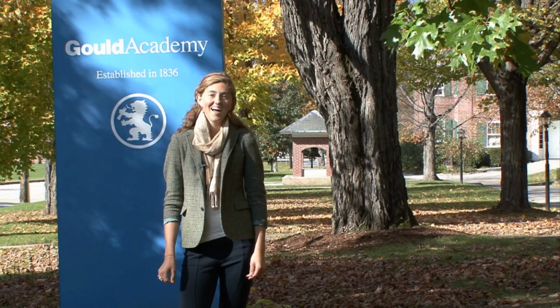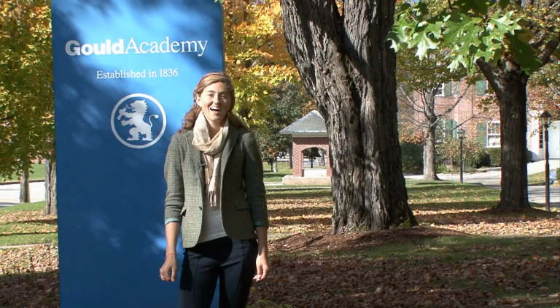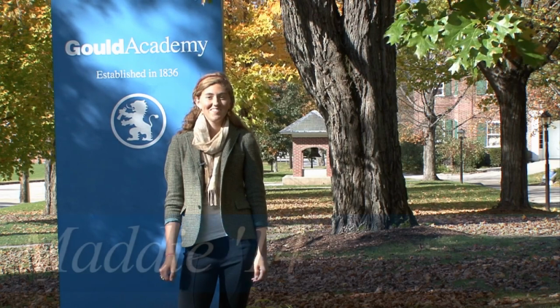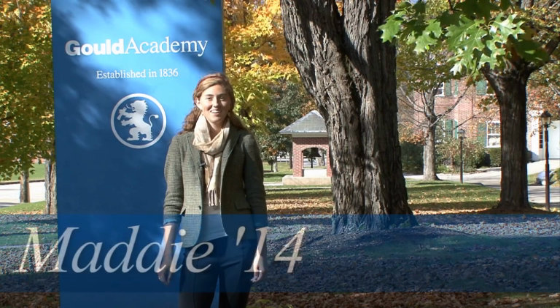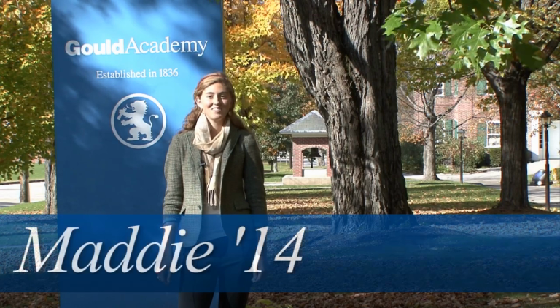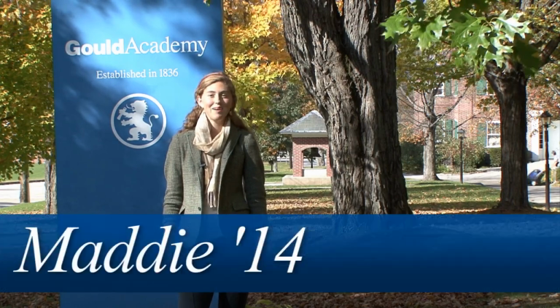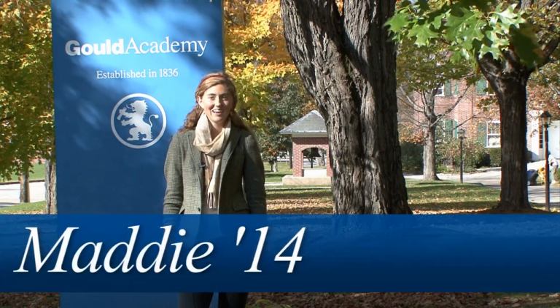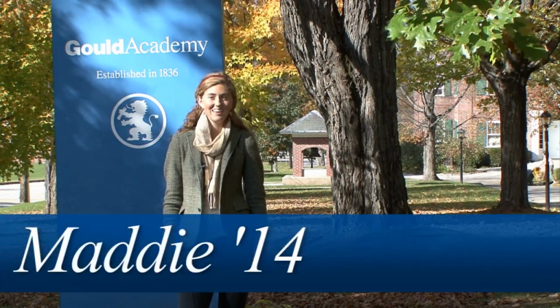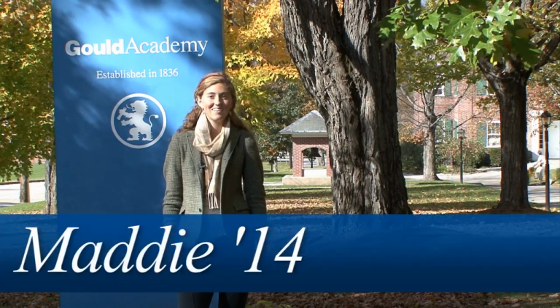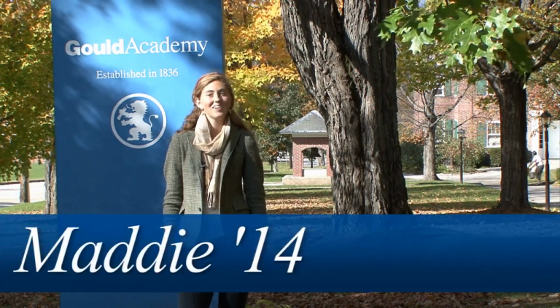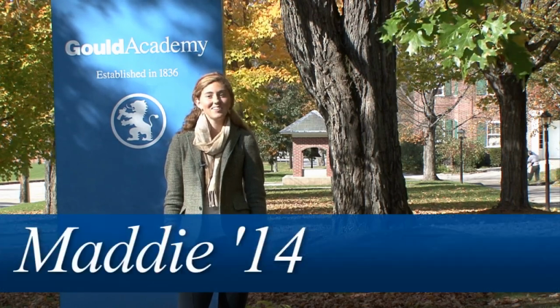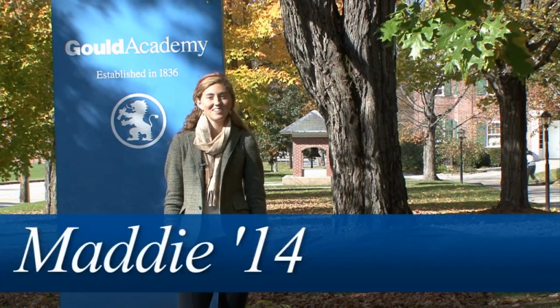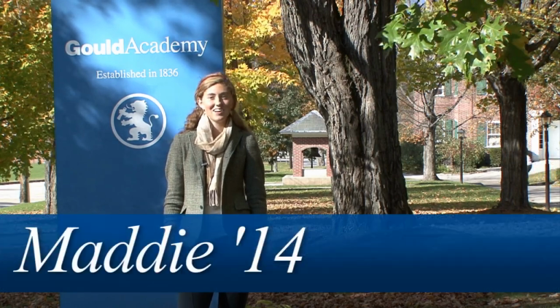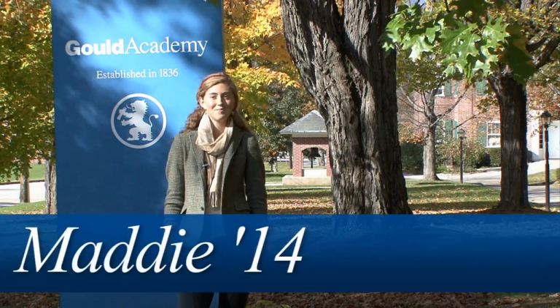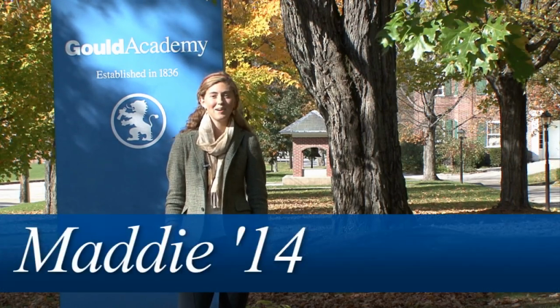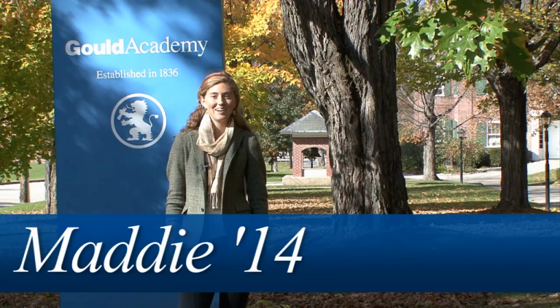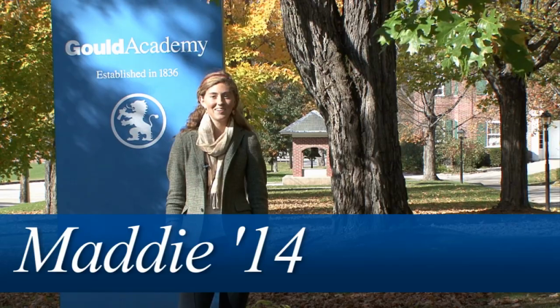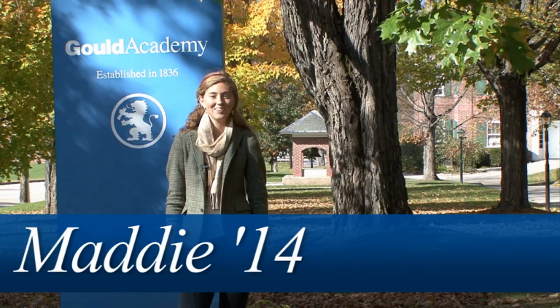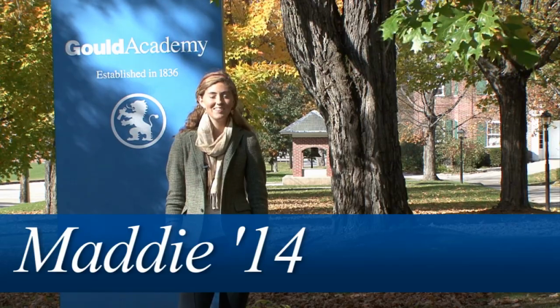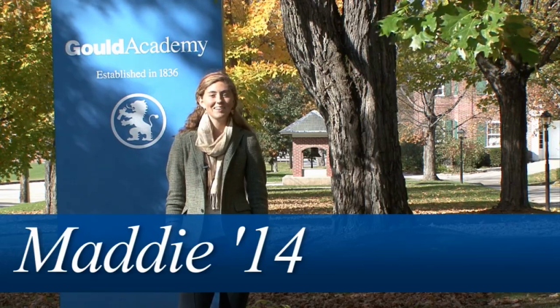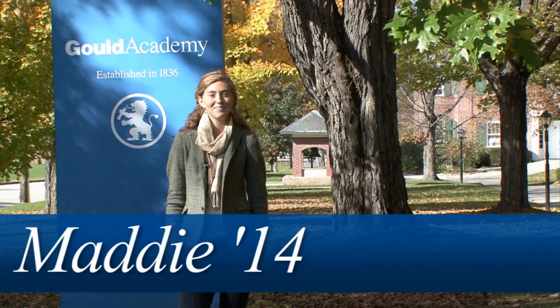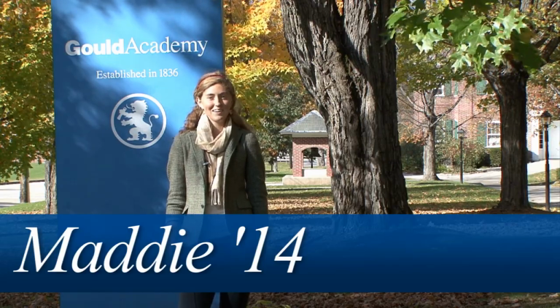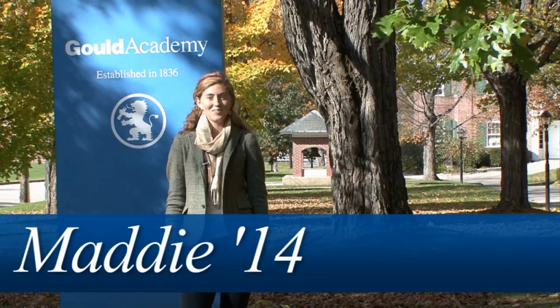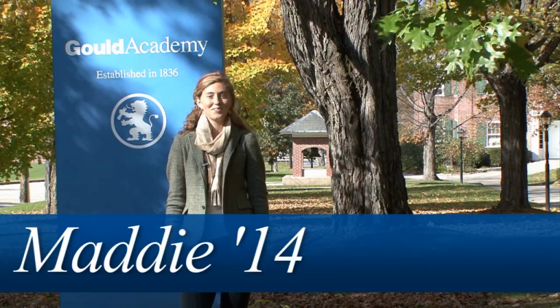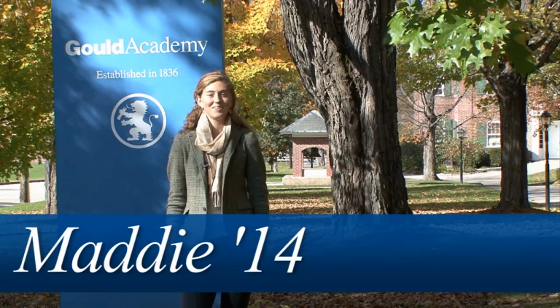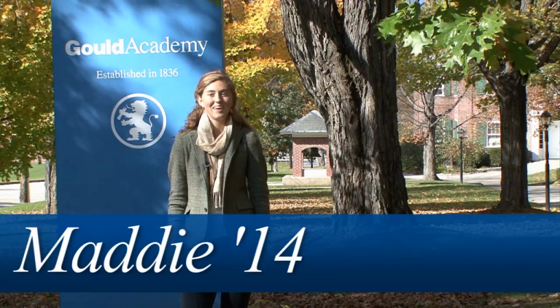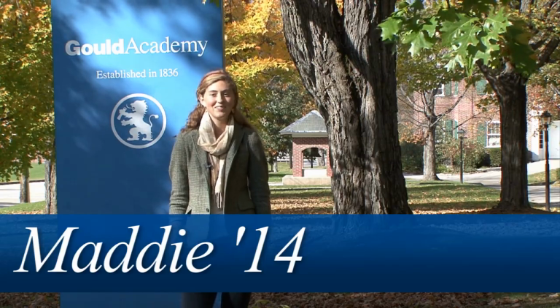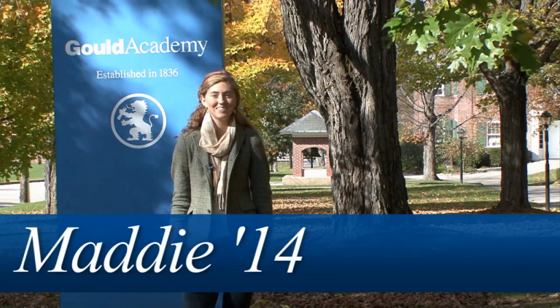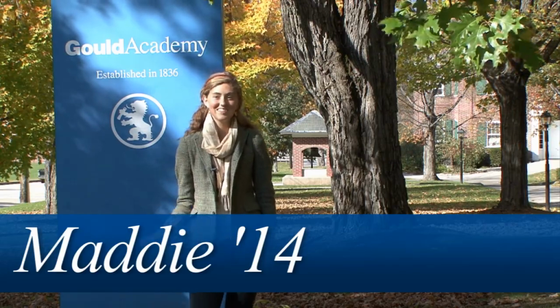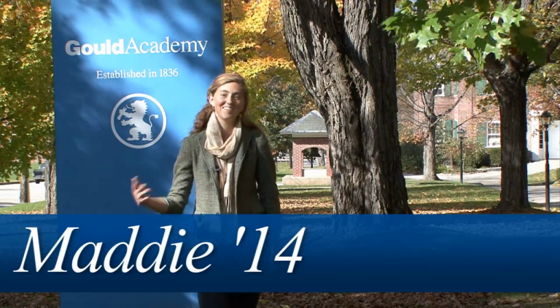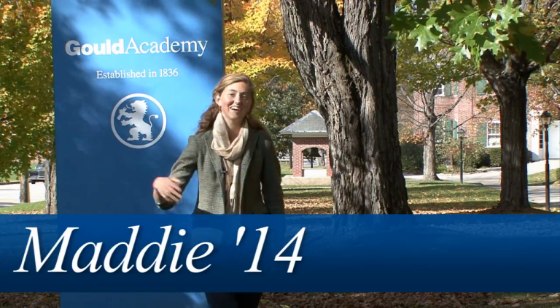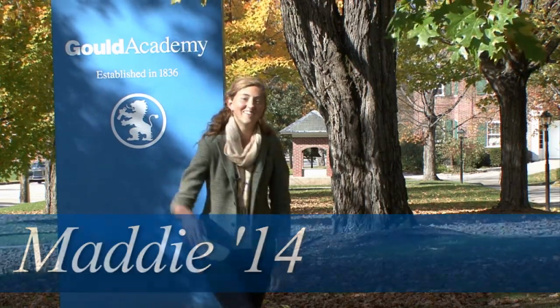Hi, my name is Maddie. I'm currently a sophomore here at Goulds and I'm going to give you a tour of the campus. Here we go.